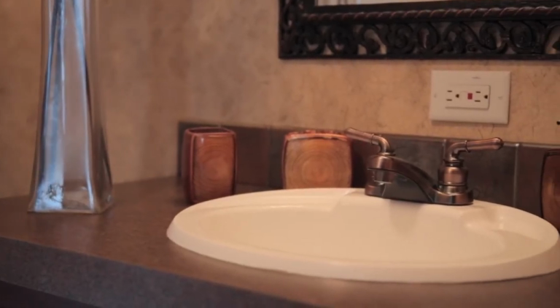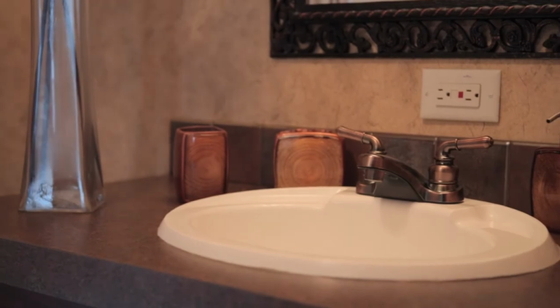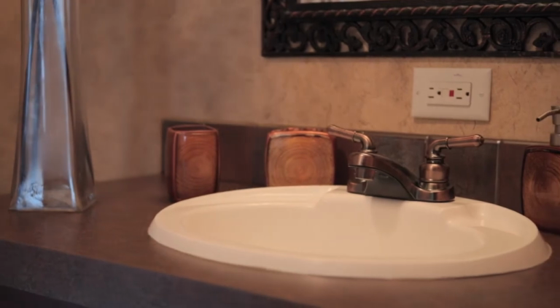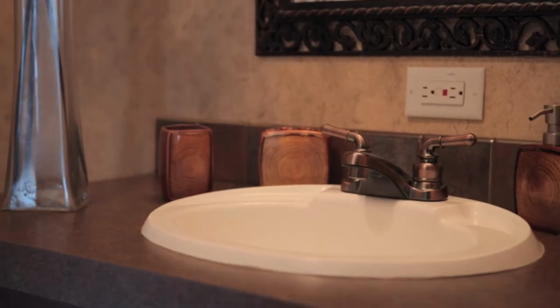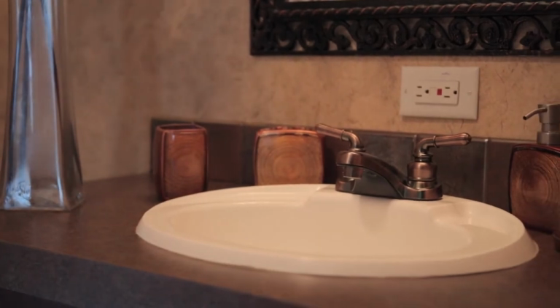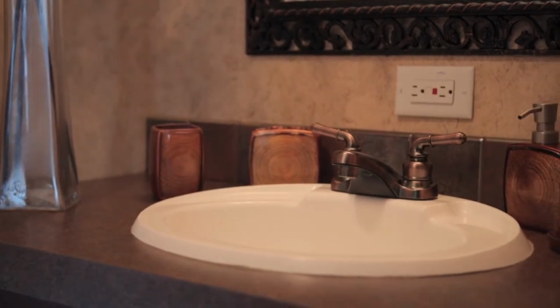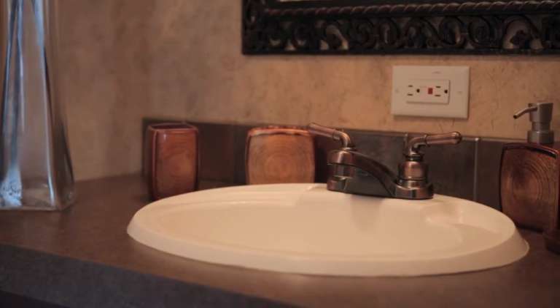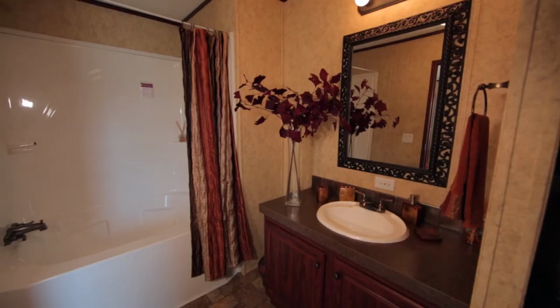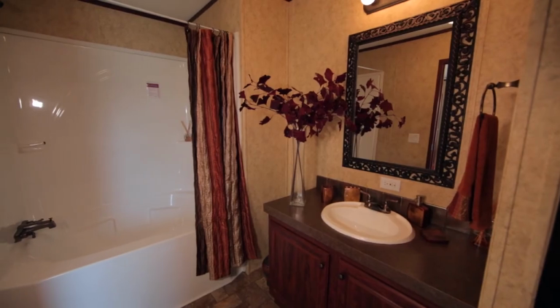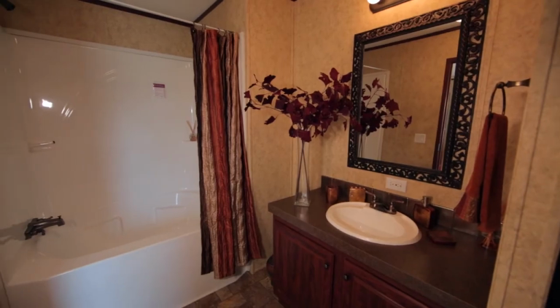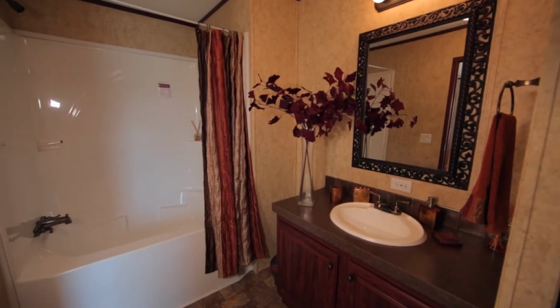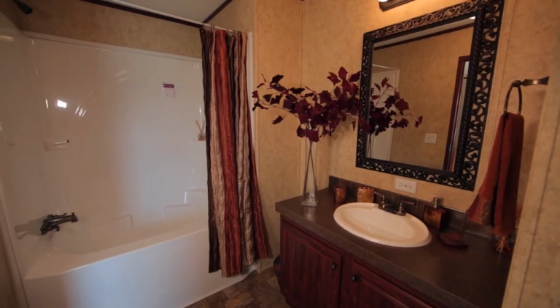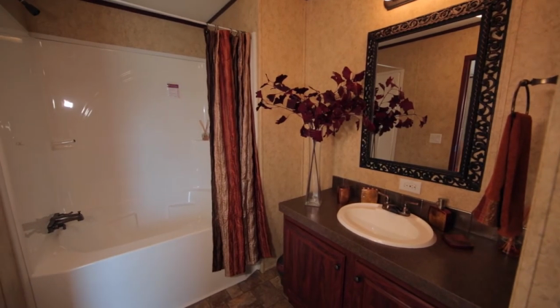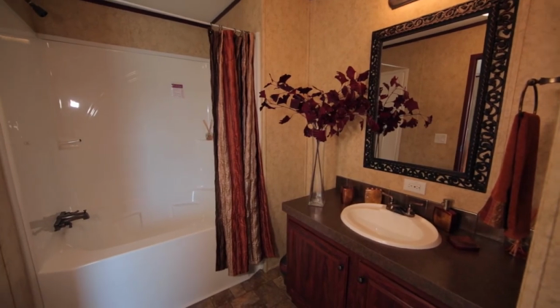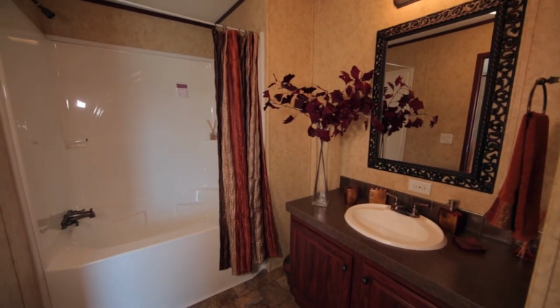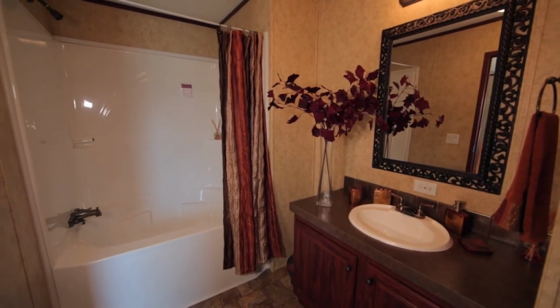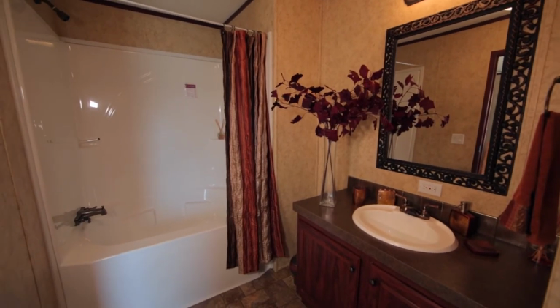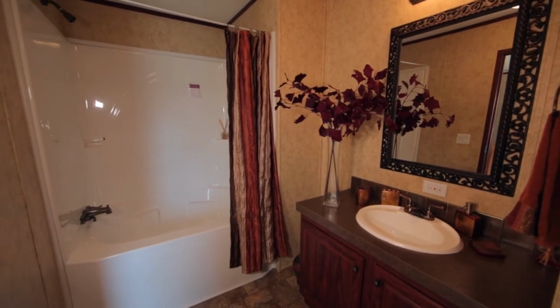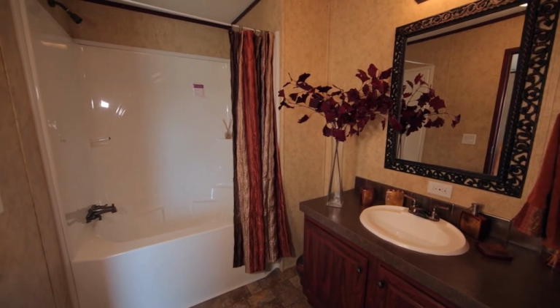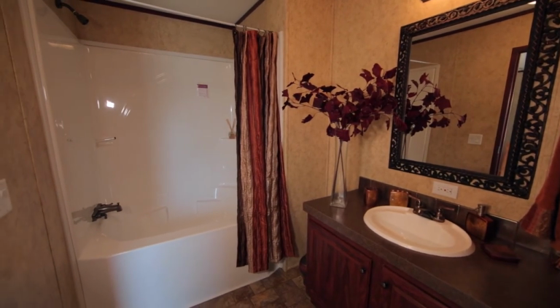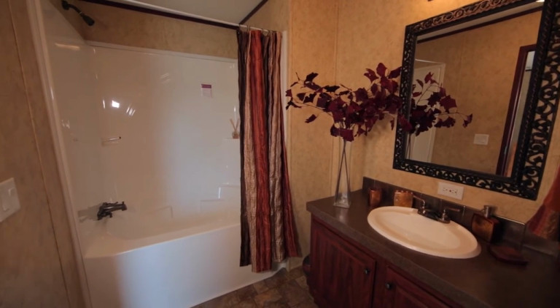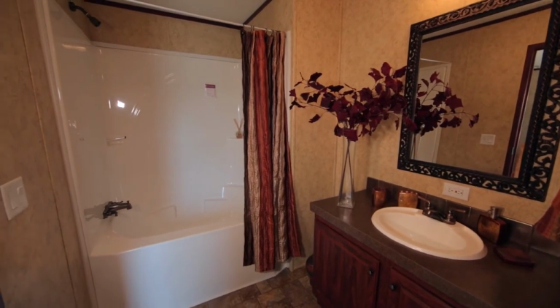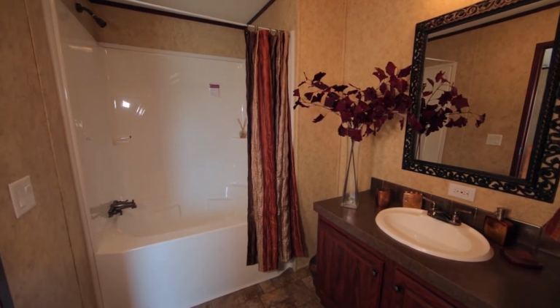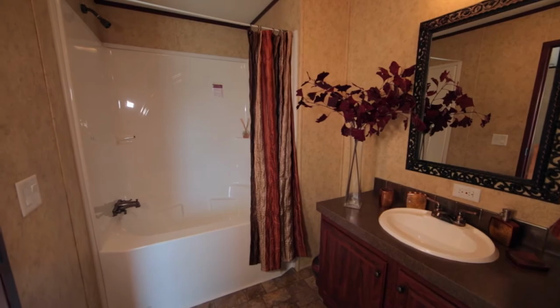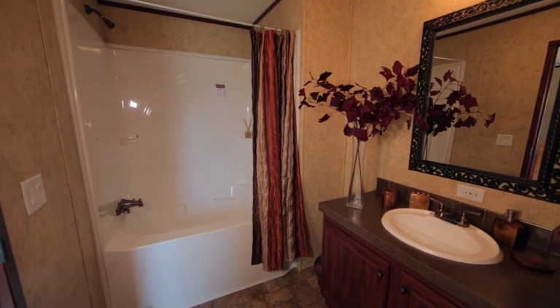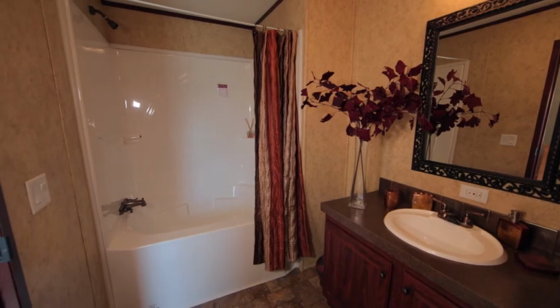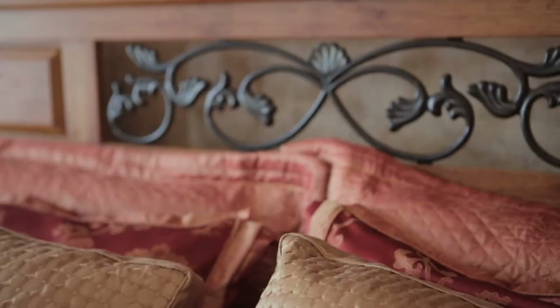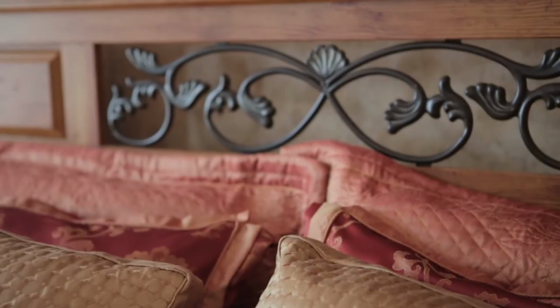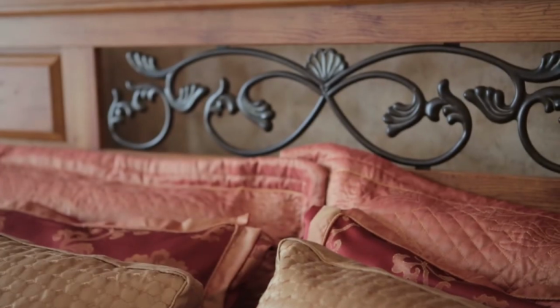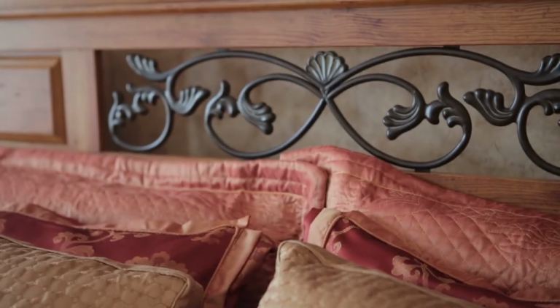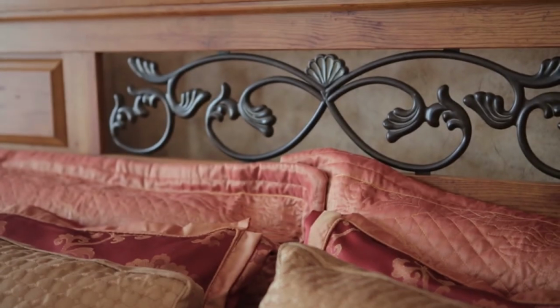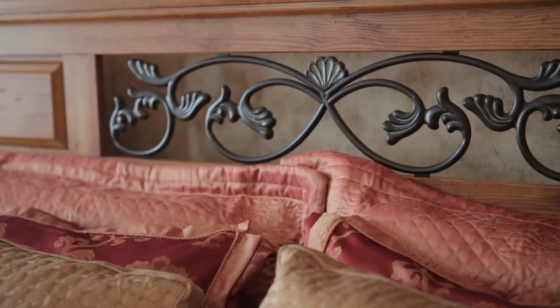Manufactured homes are just like site-built homes in every way, except for where they are built and lower cost per square foot.